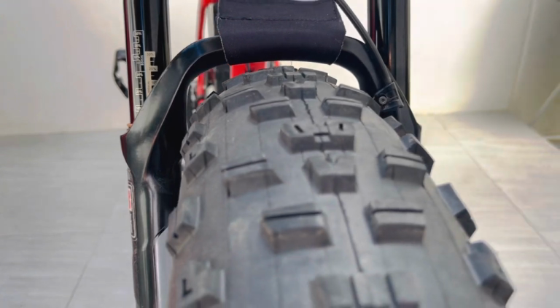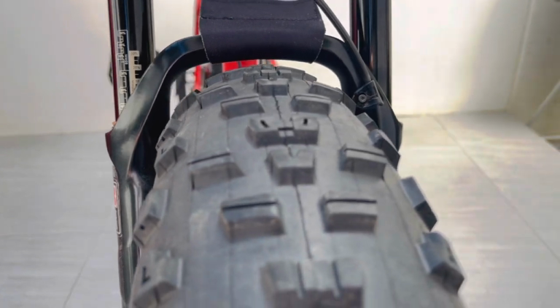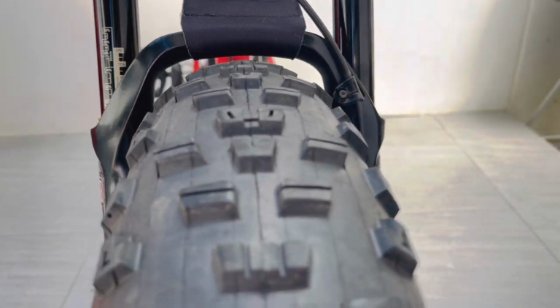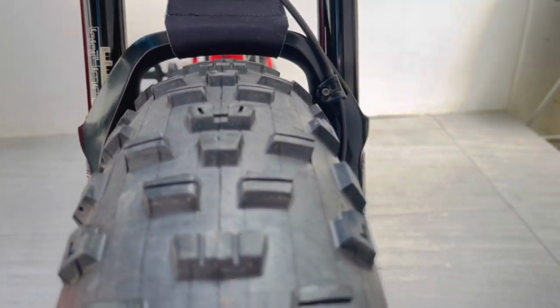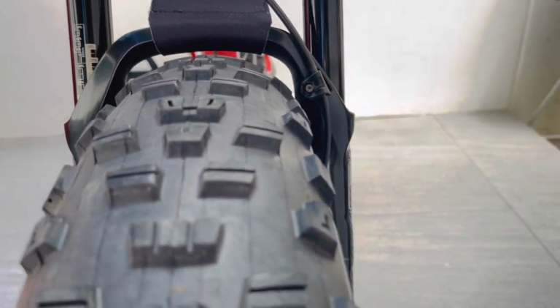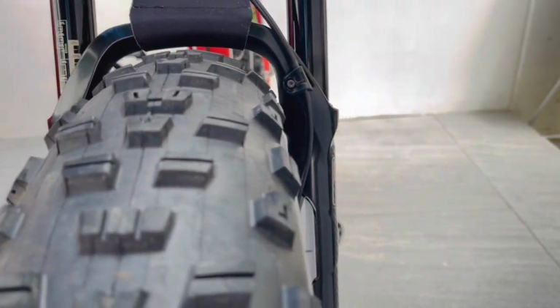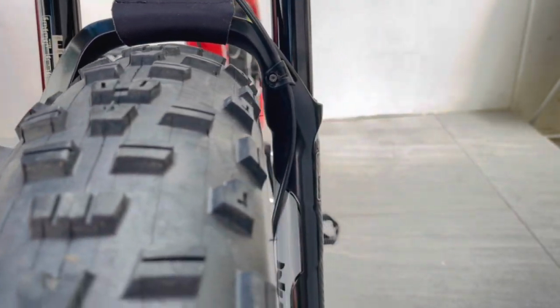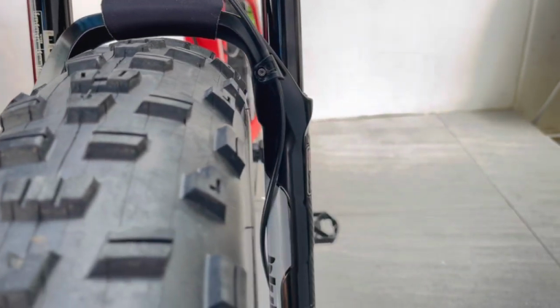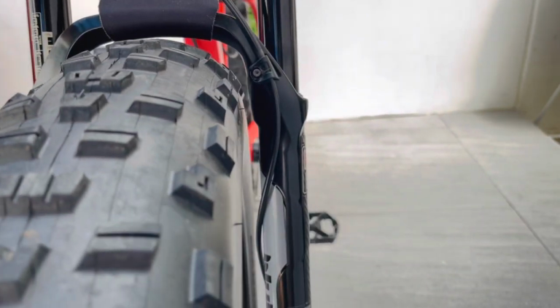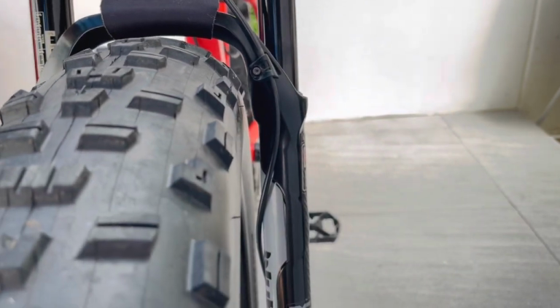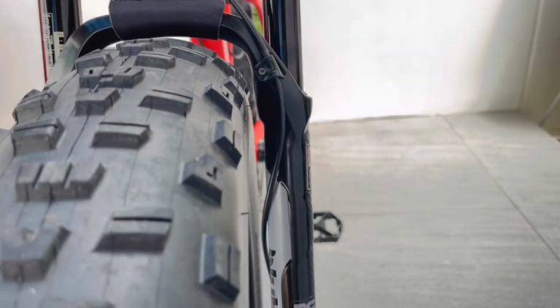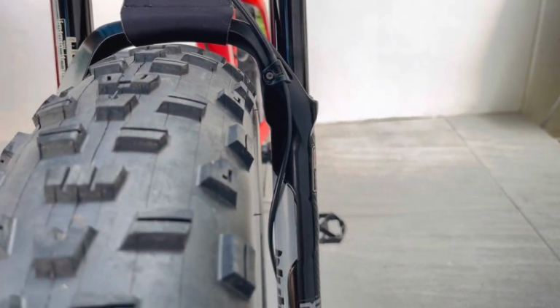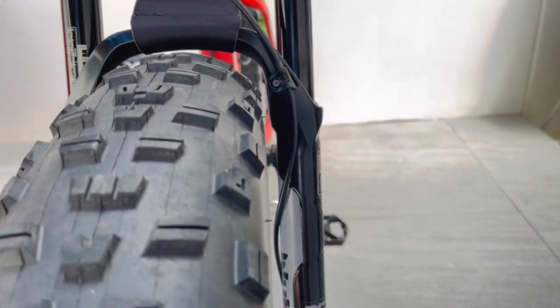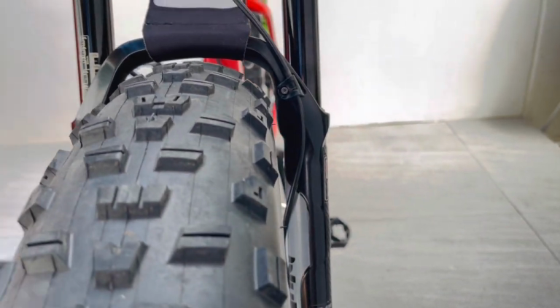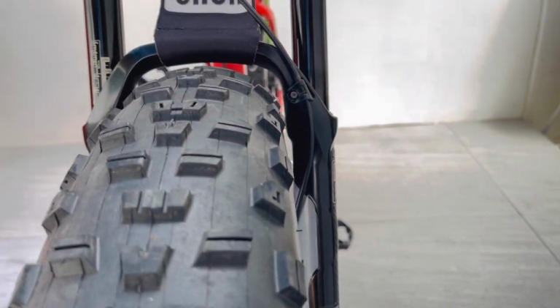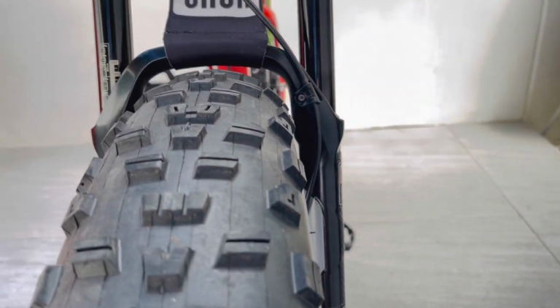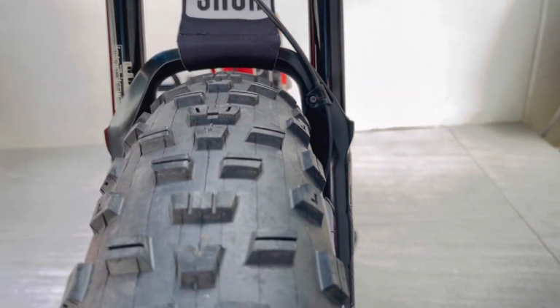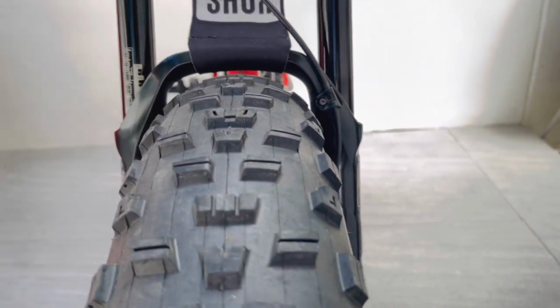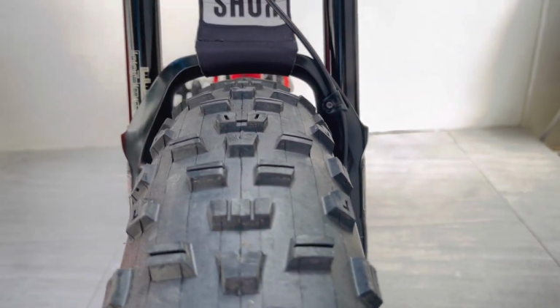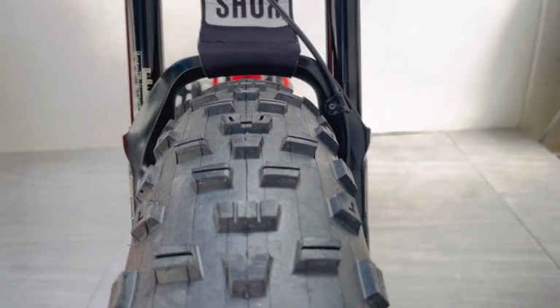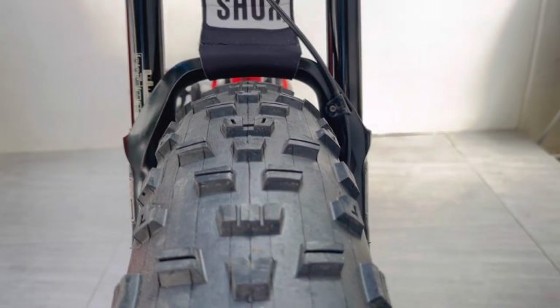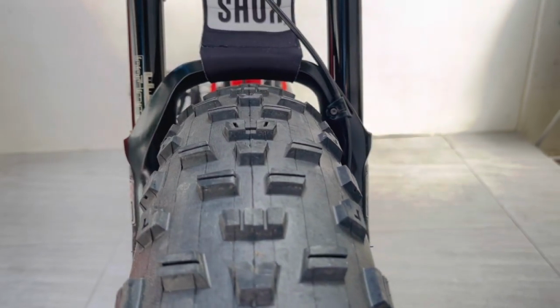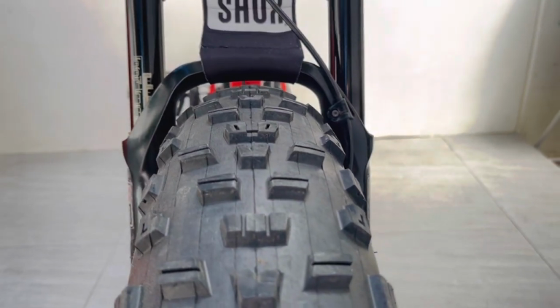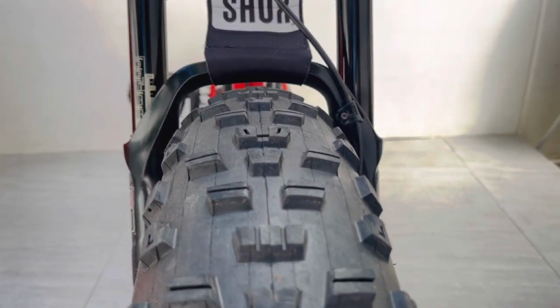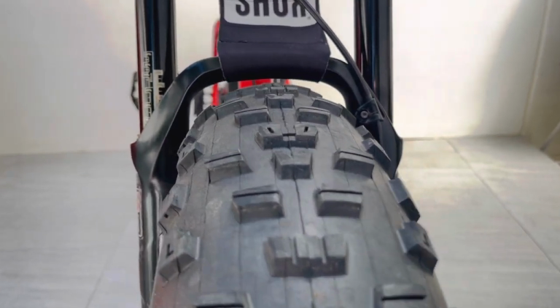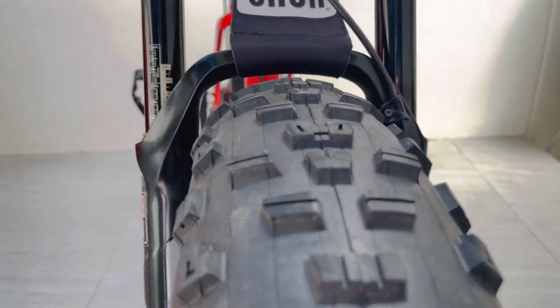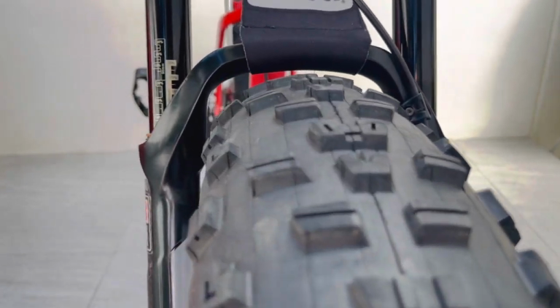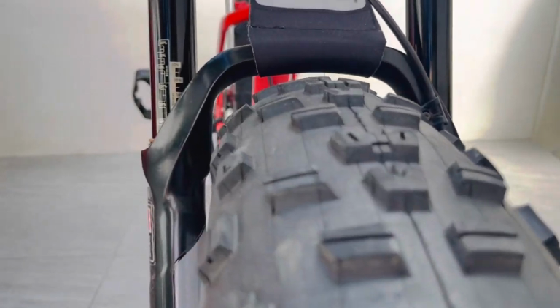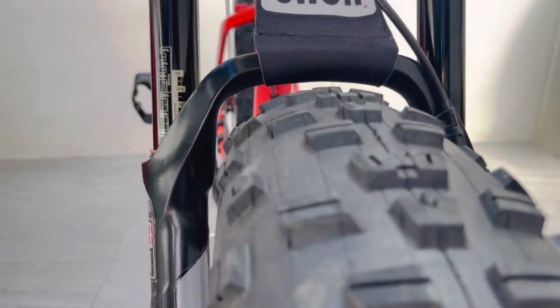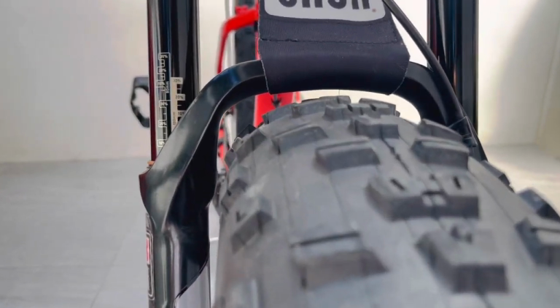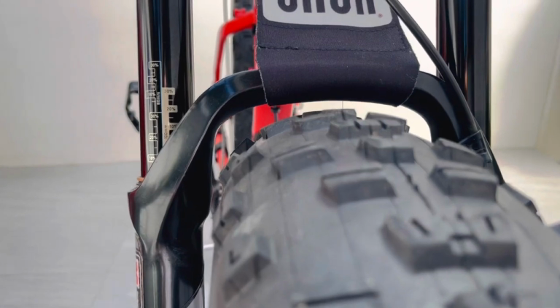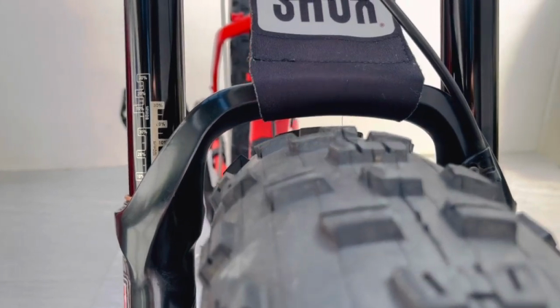Sa mga naghahanap ng suspension fork para sa kanilang mga fat bikes, sana natulungan kayo ng video na ito.